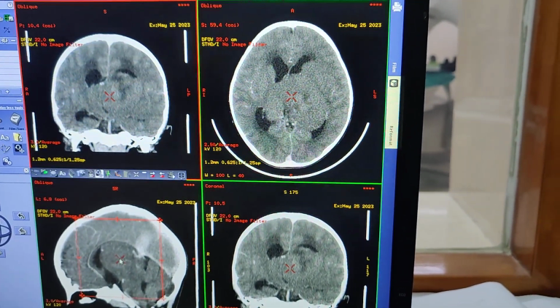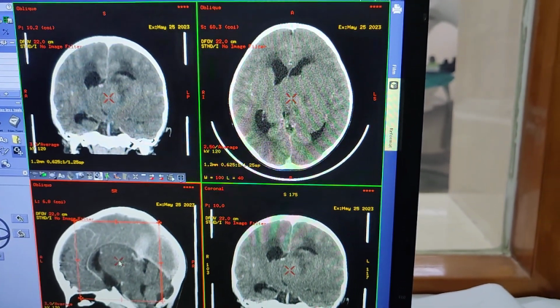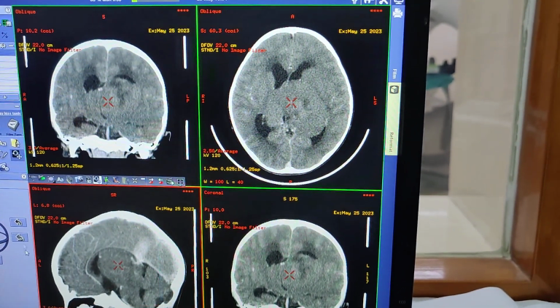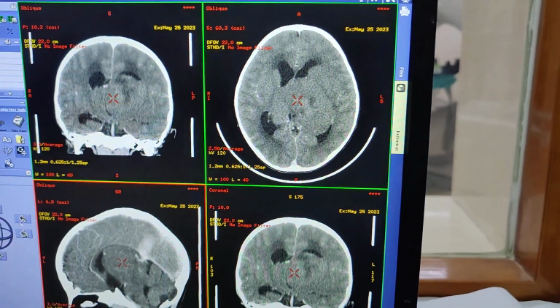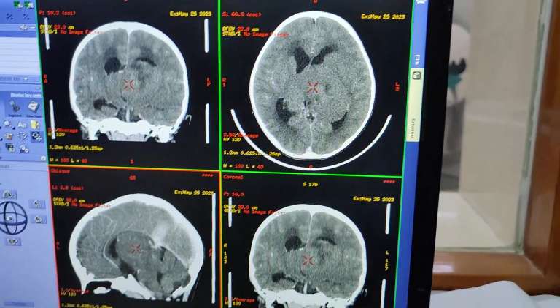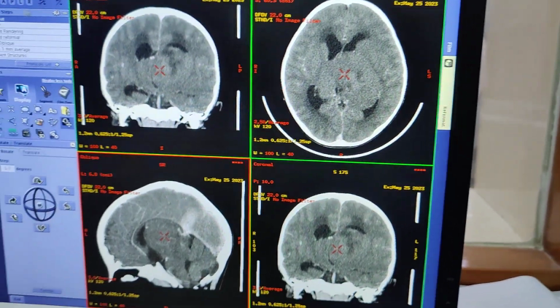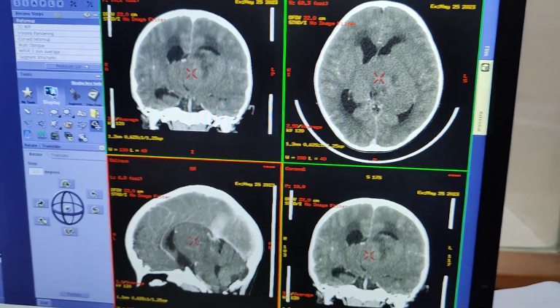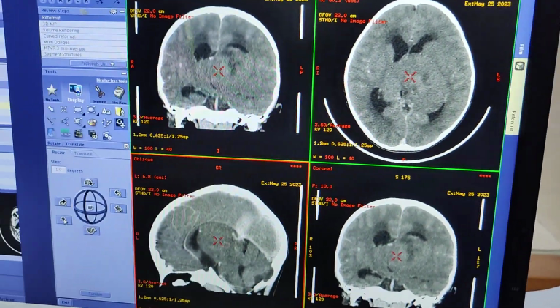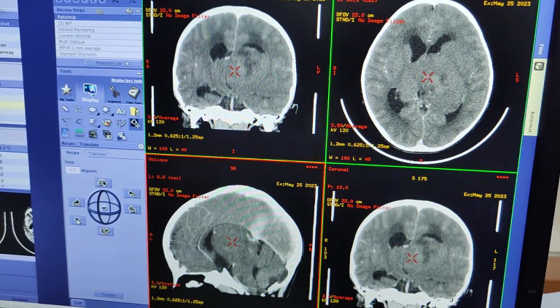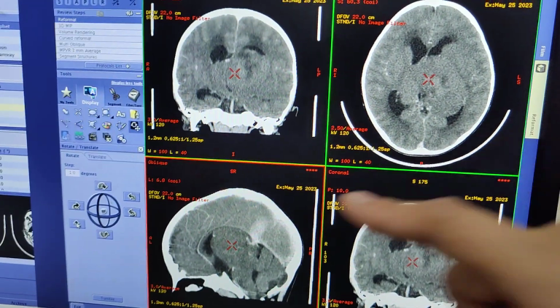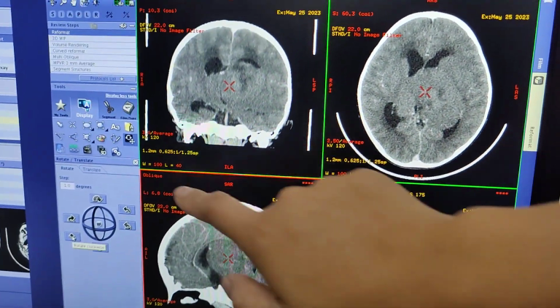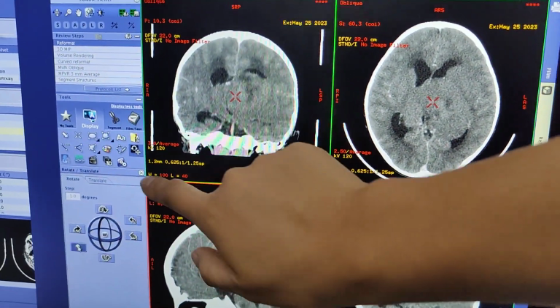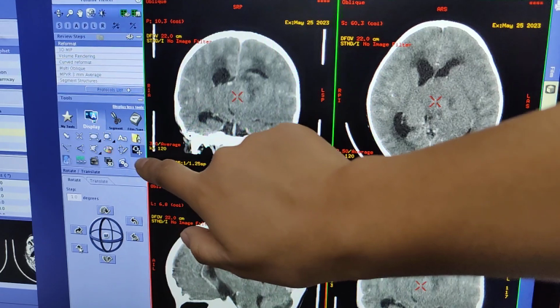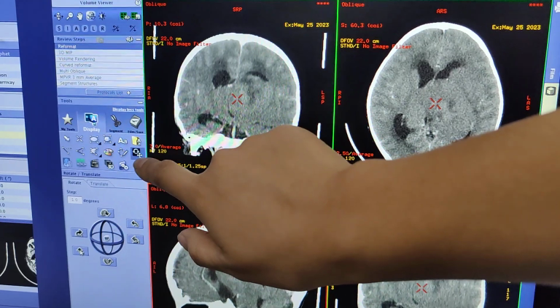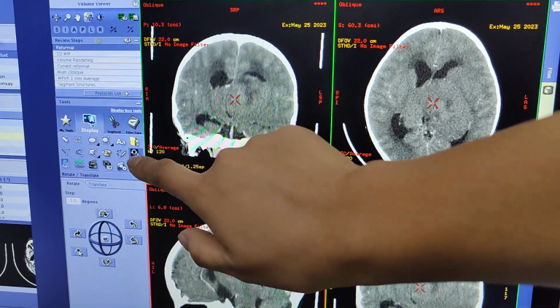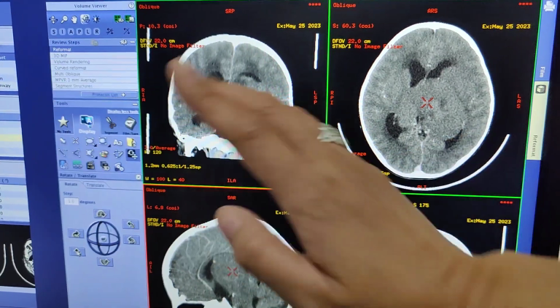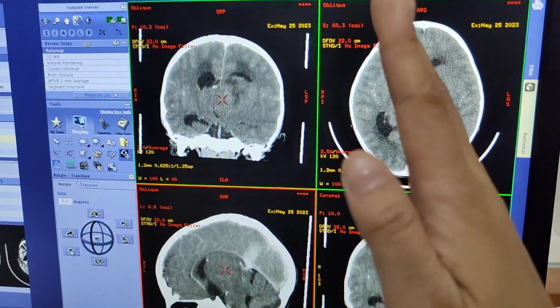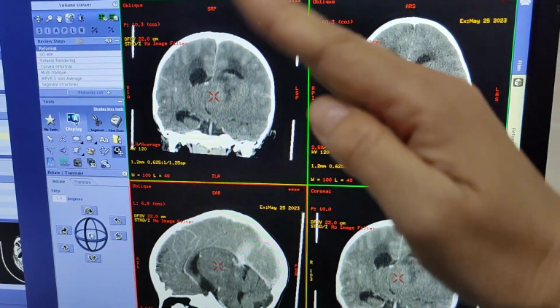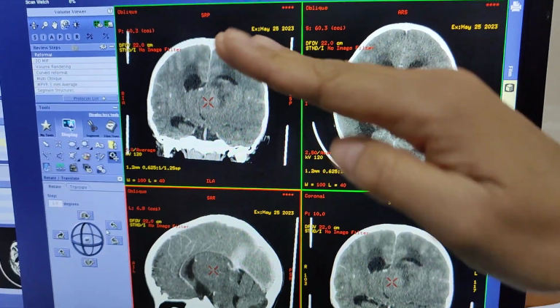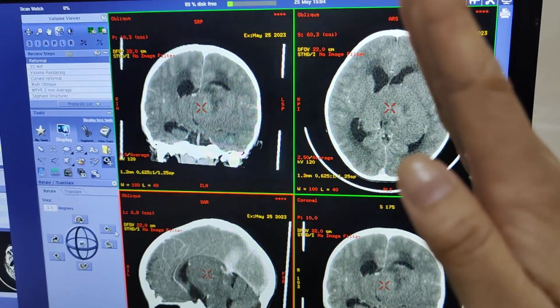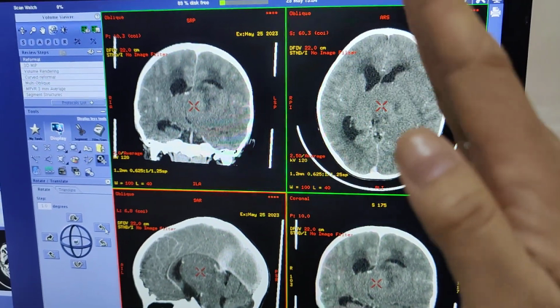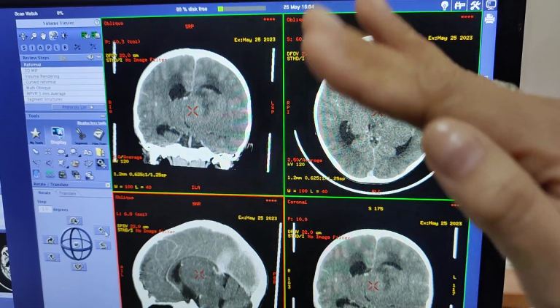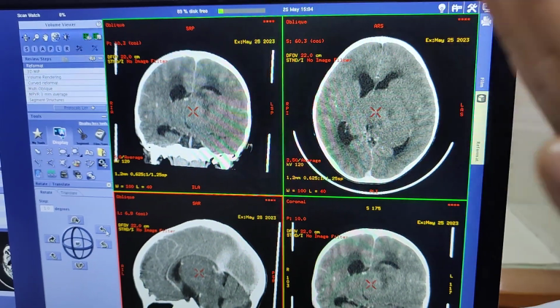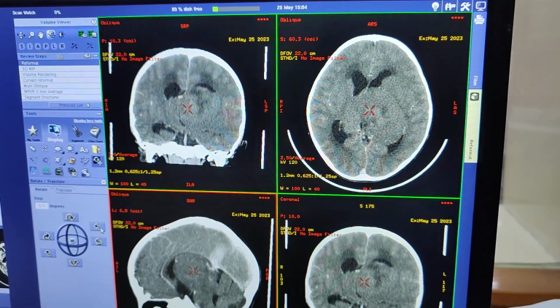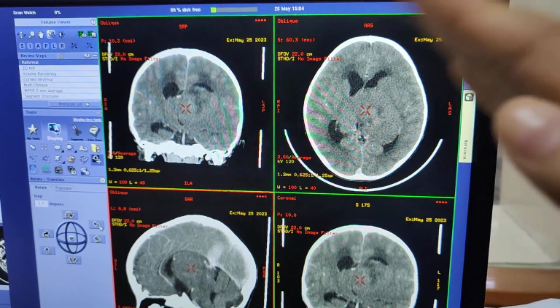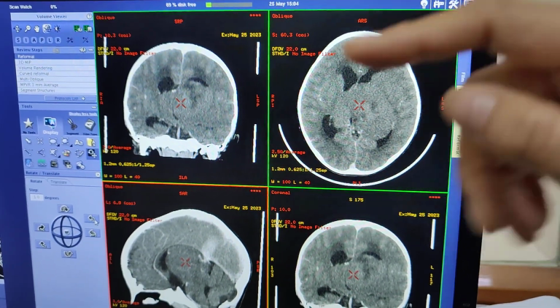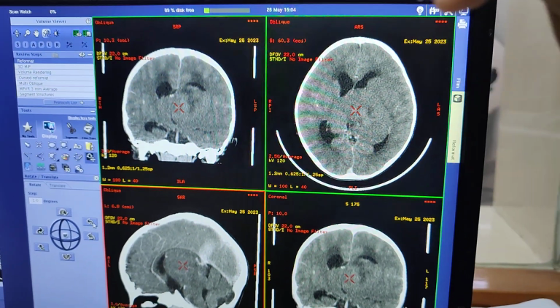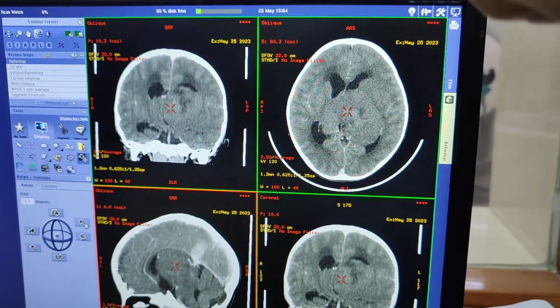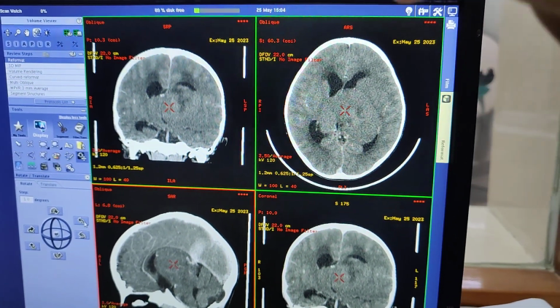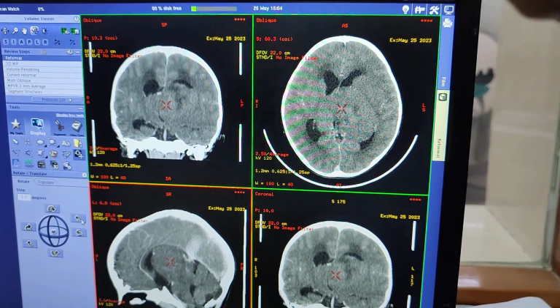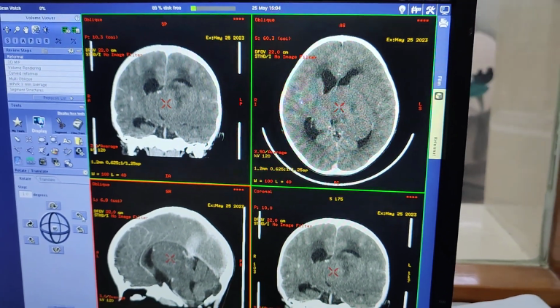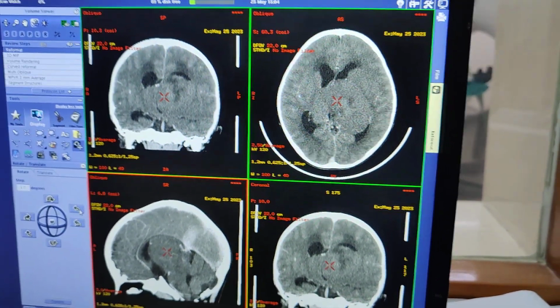Once you adjust that, this button is to rotate it from left to right.